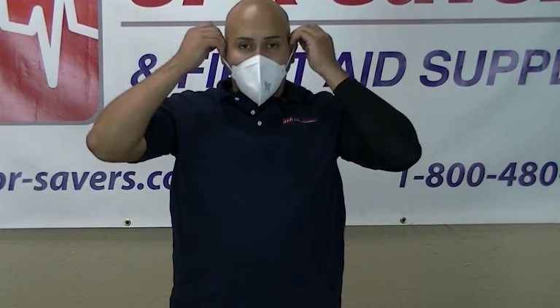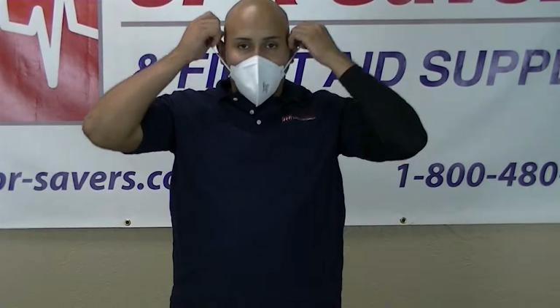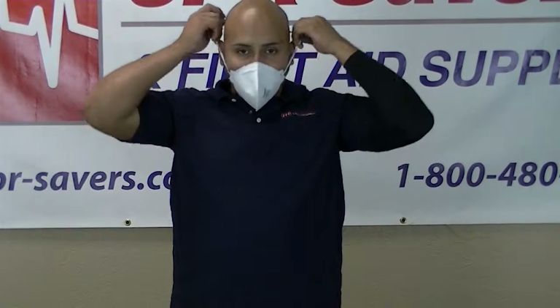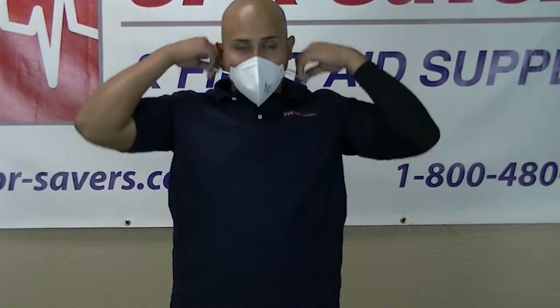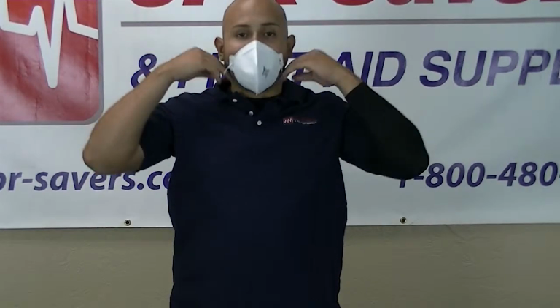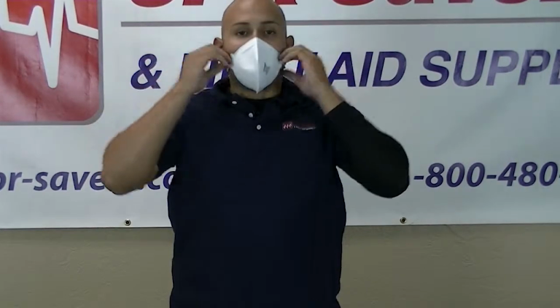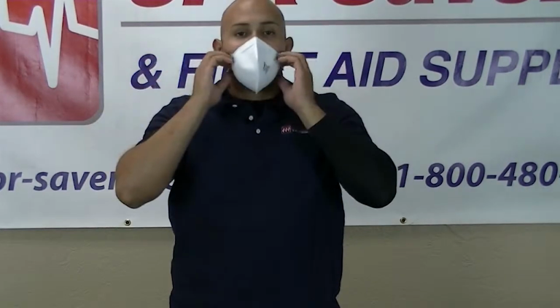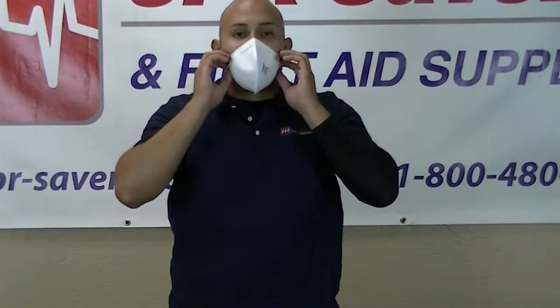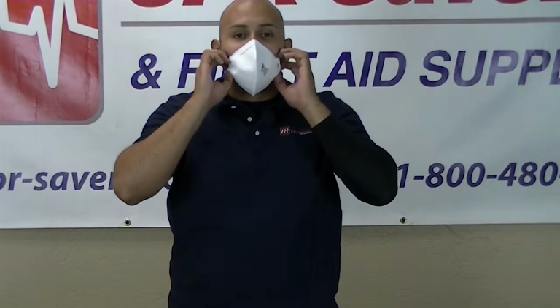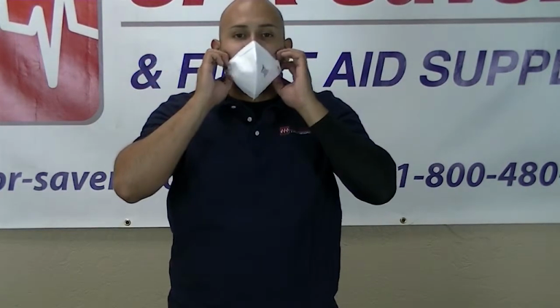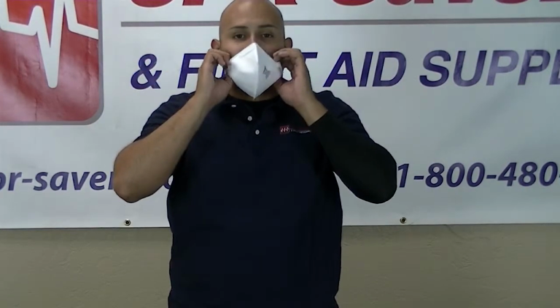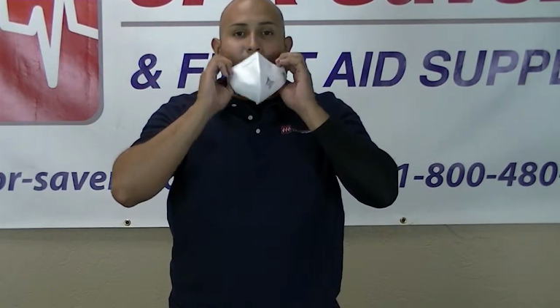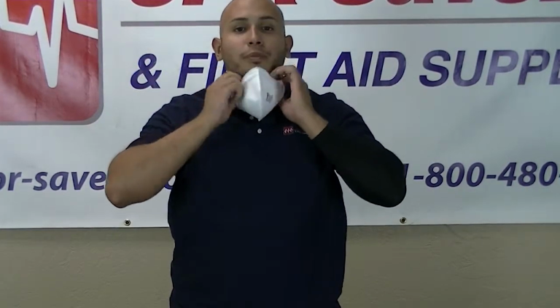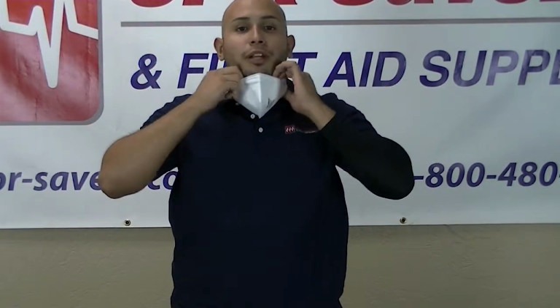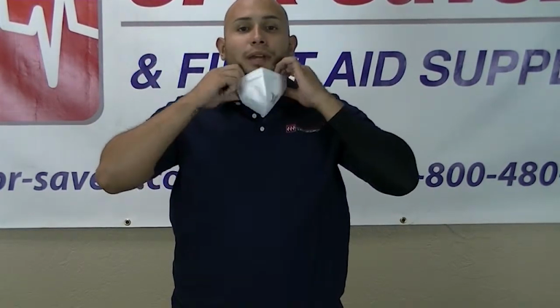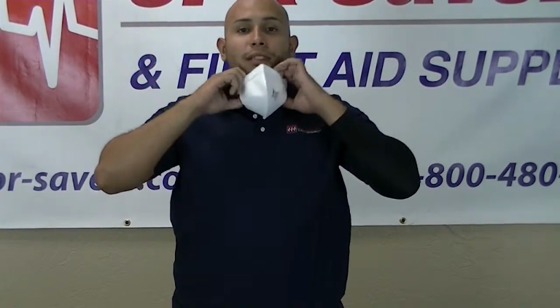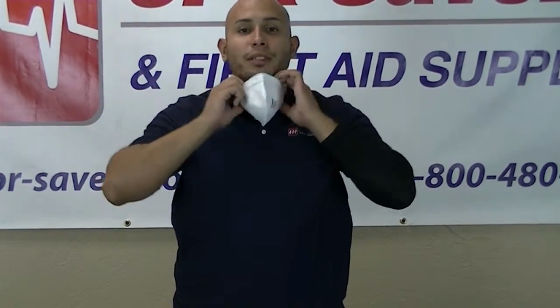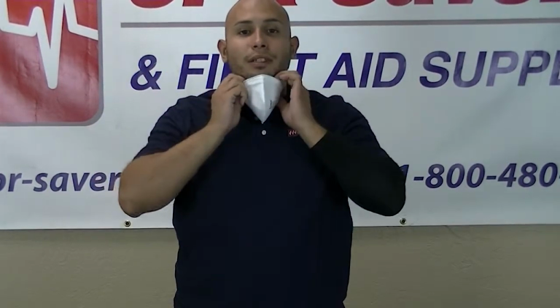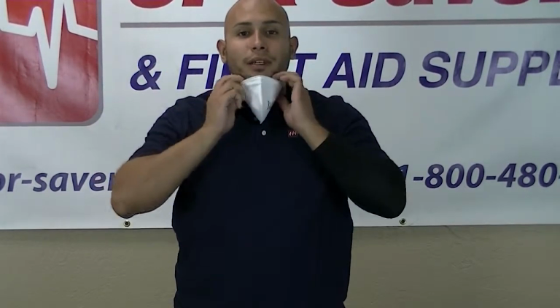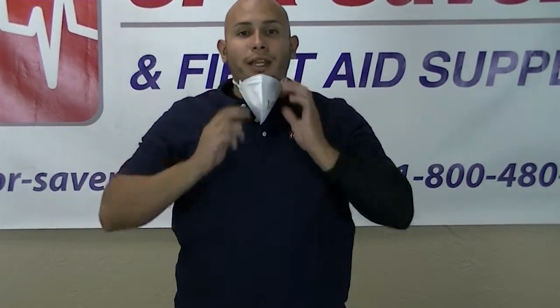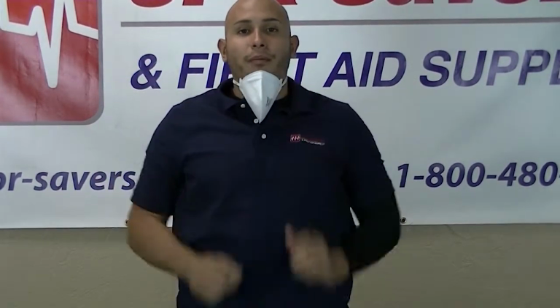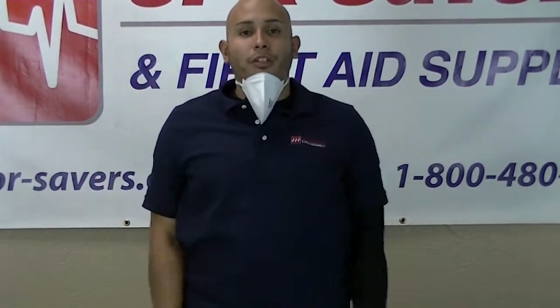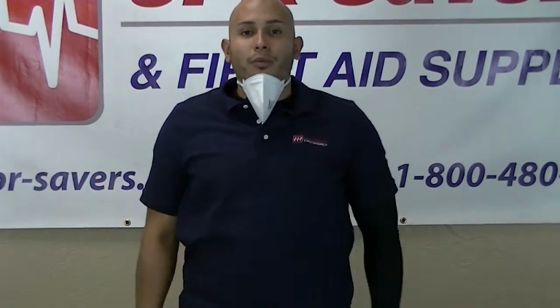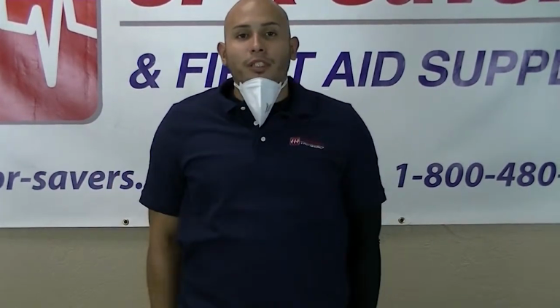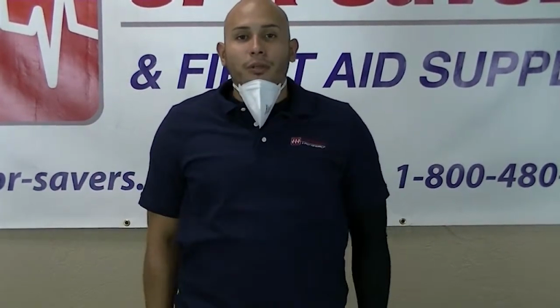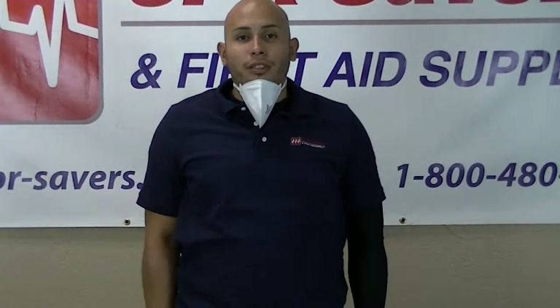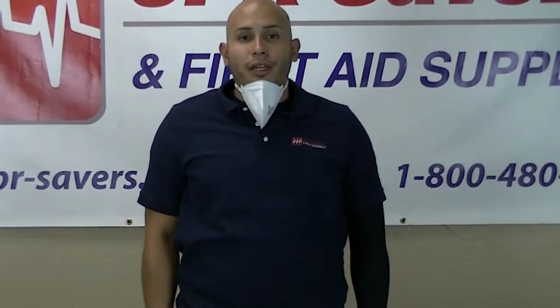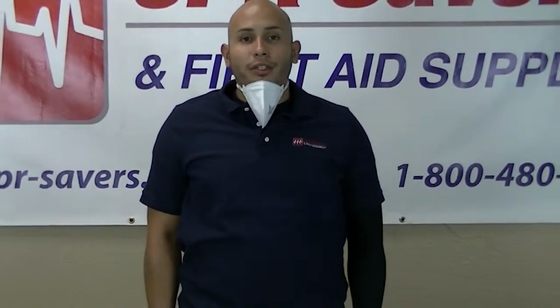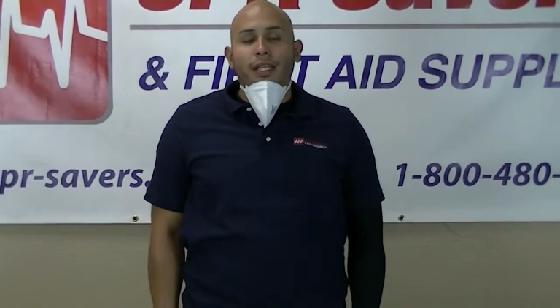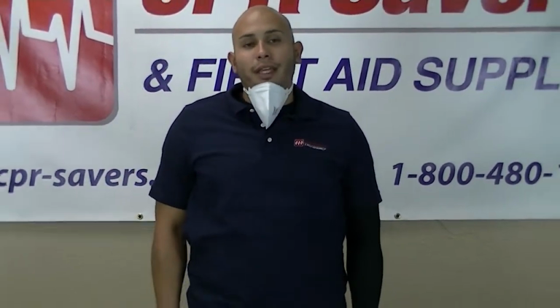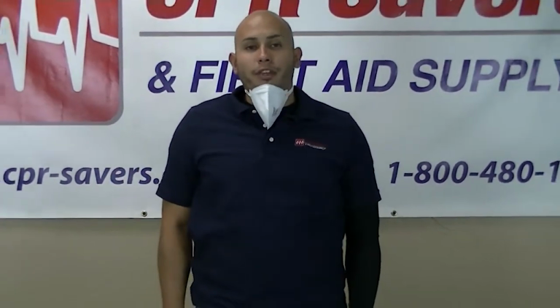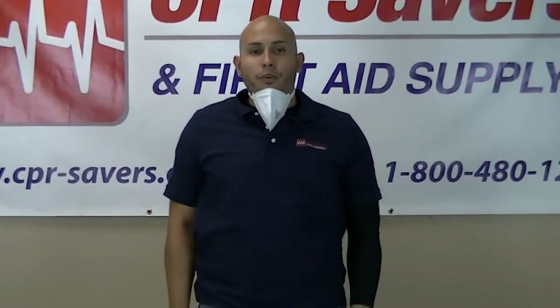And this is how you use the N95 respirator mask. I'm Andre with CPR Savers — thank you for watching.